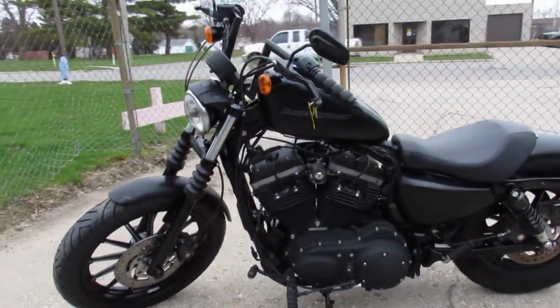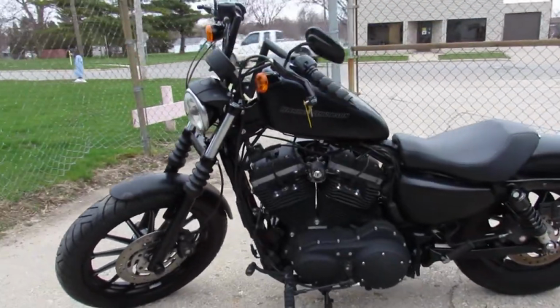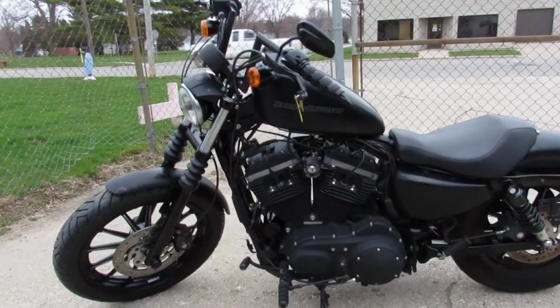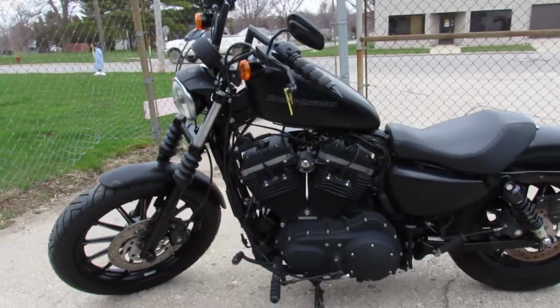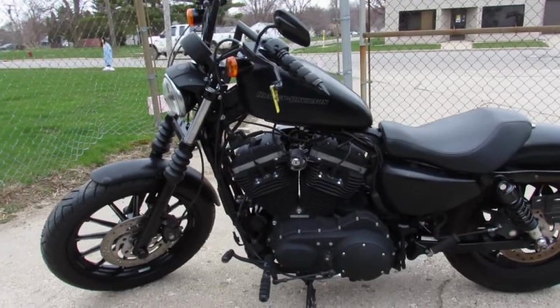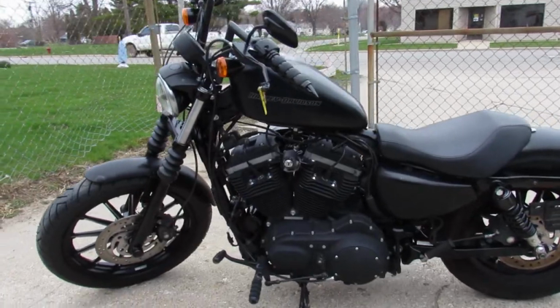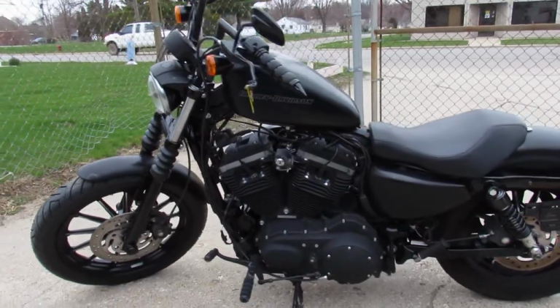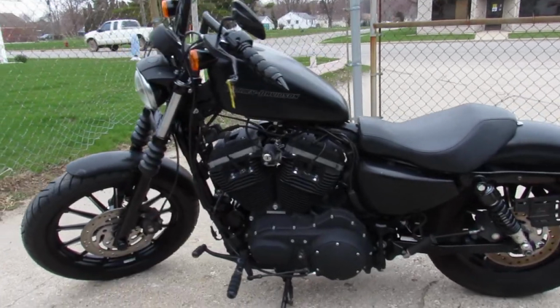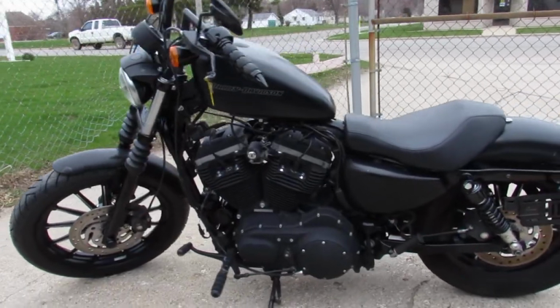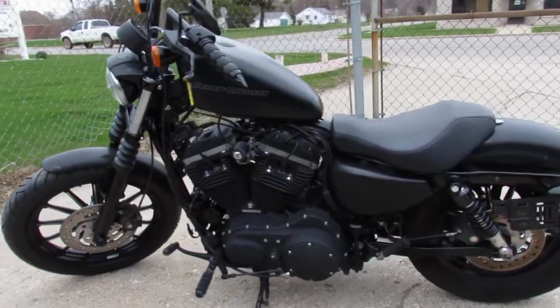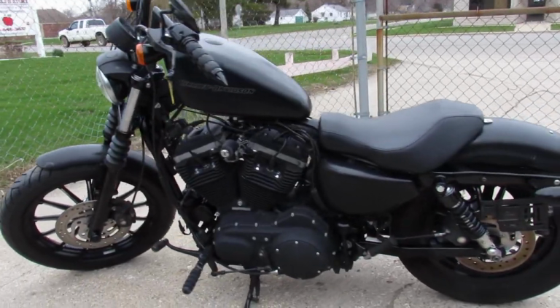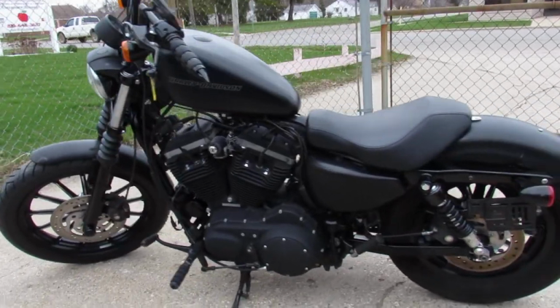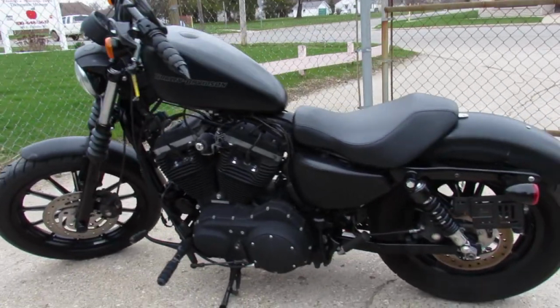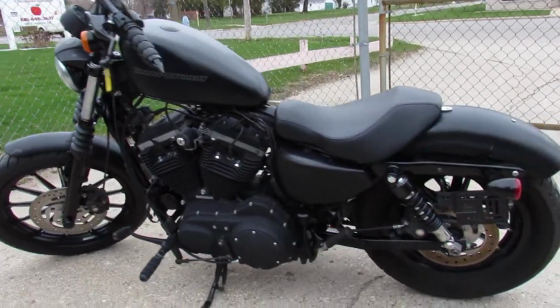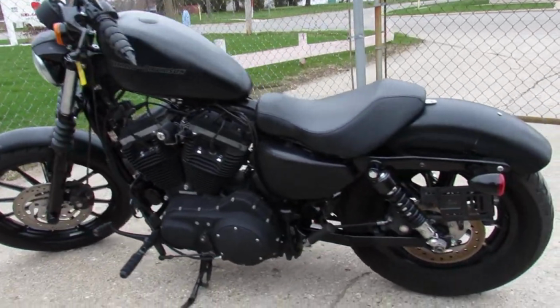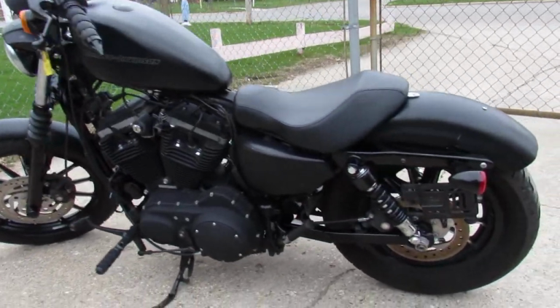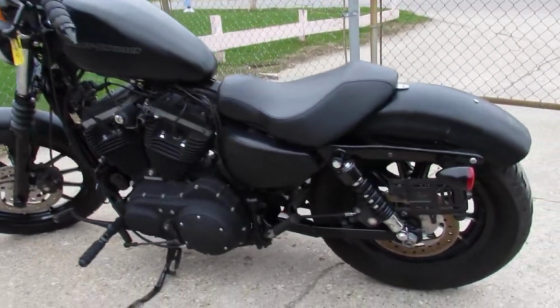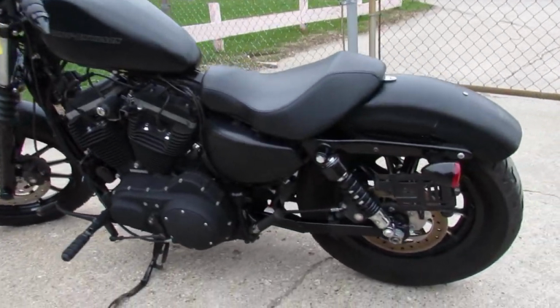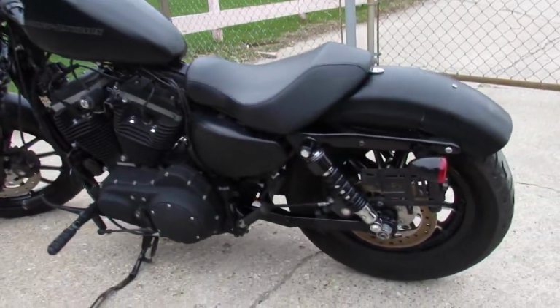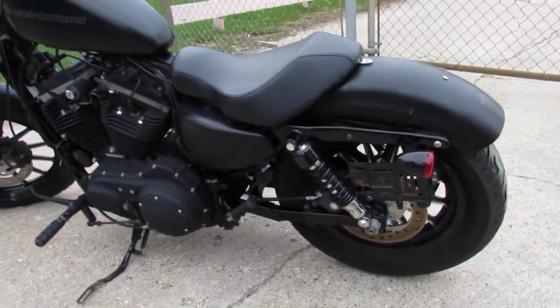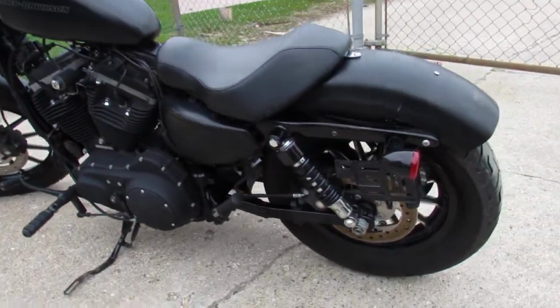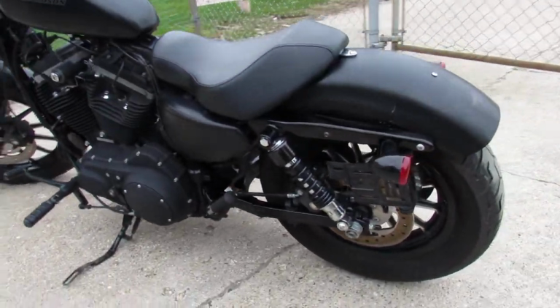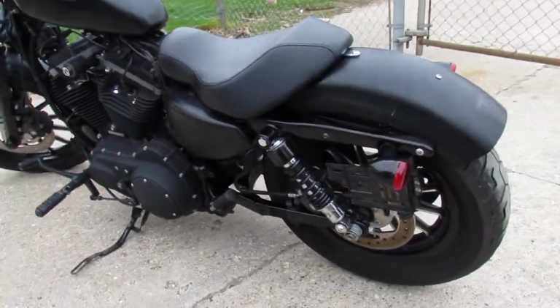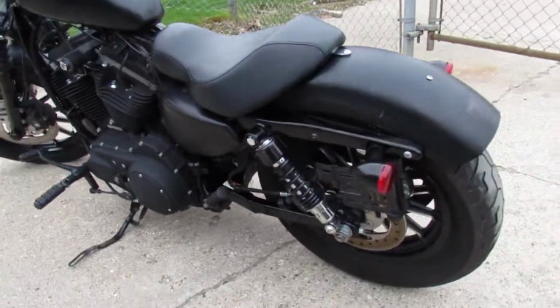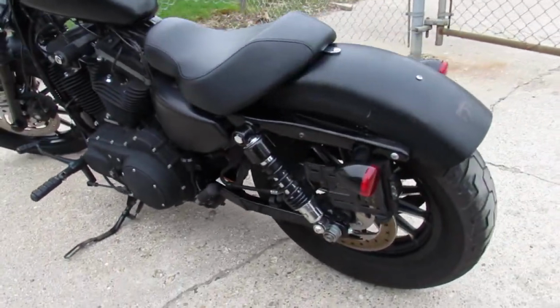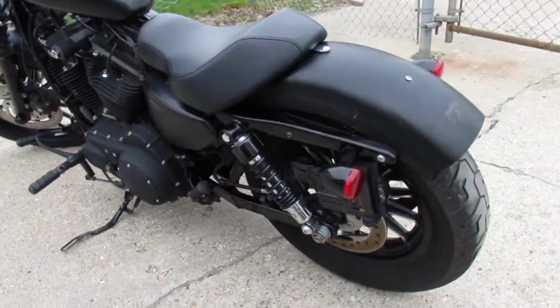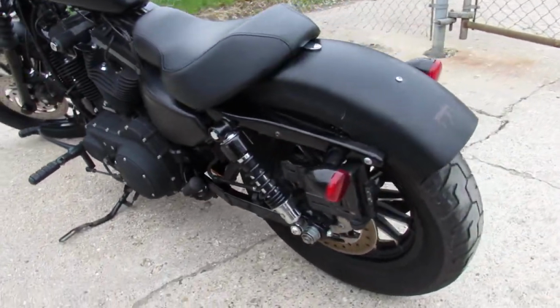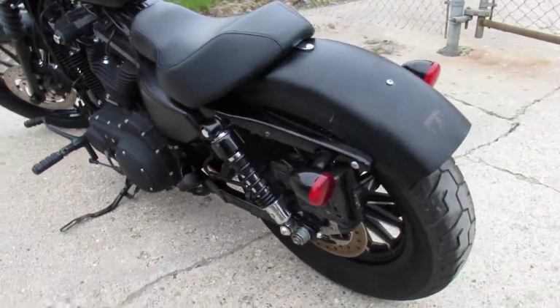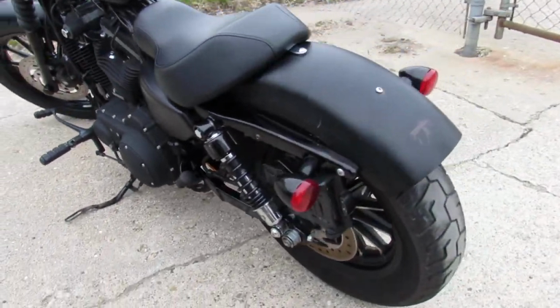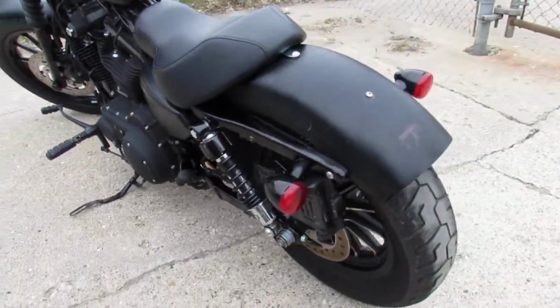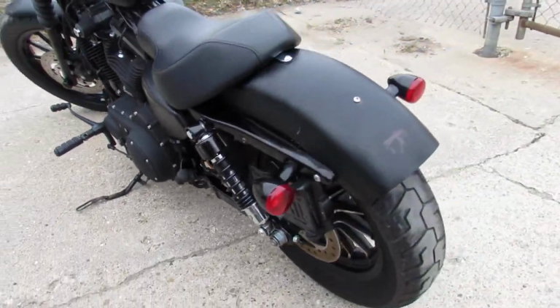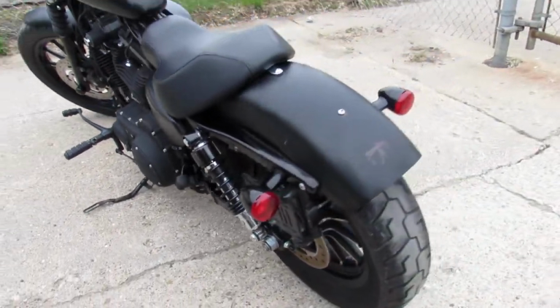Just serviced it at the dealership. Needs nothing, guys. All the fluids have been changed. It's ready for the road.